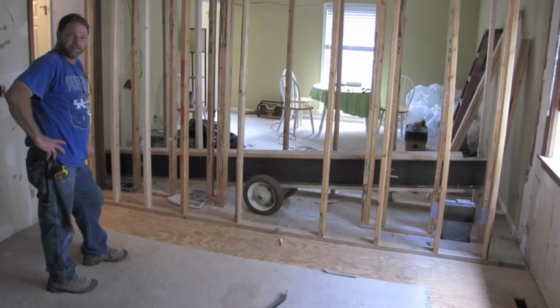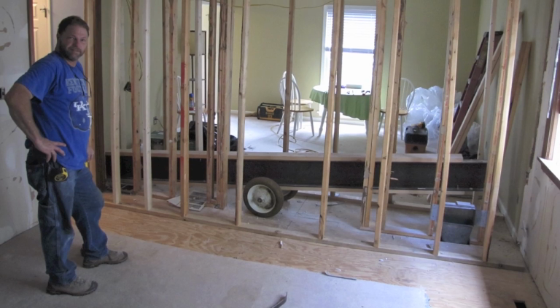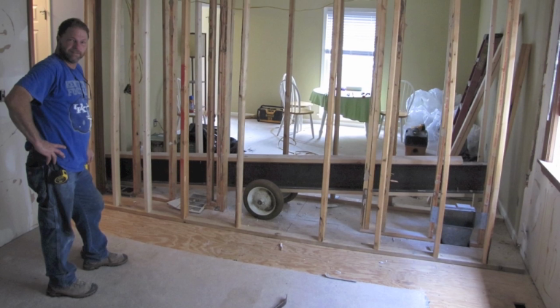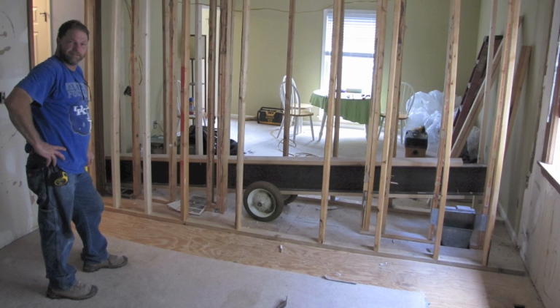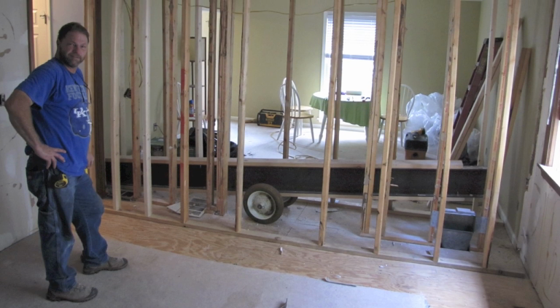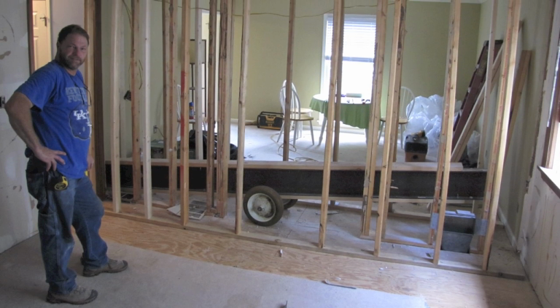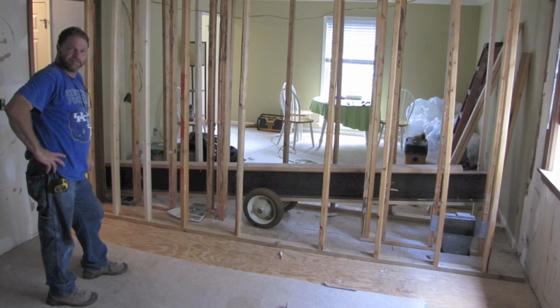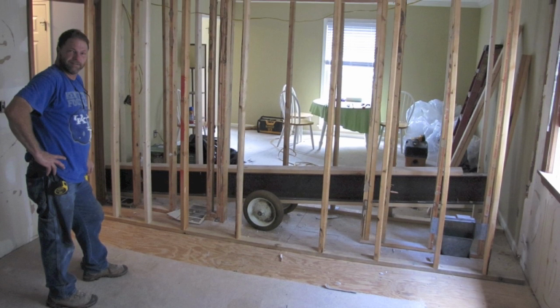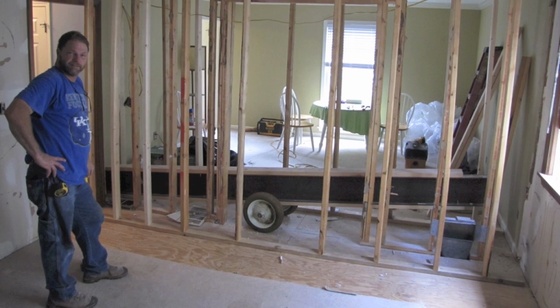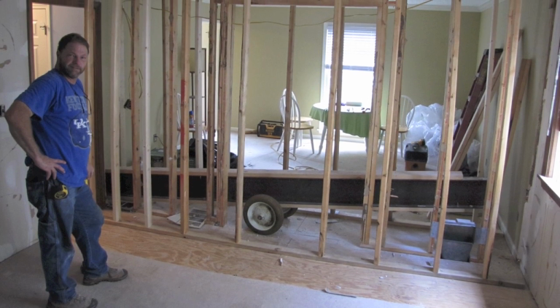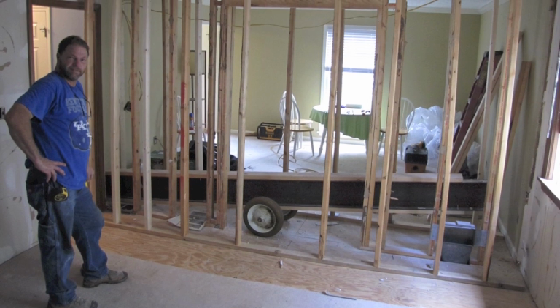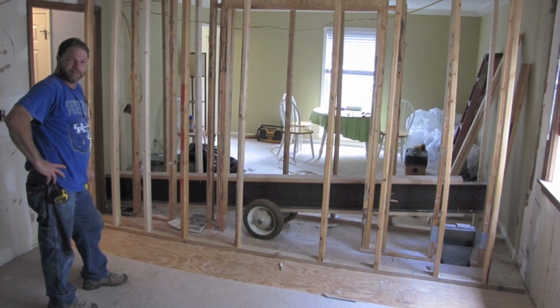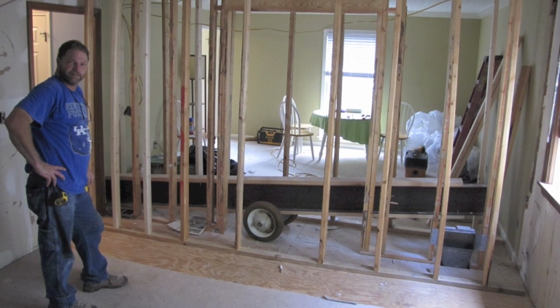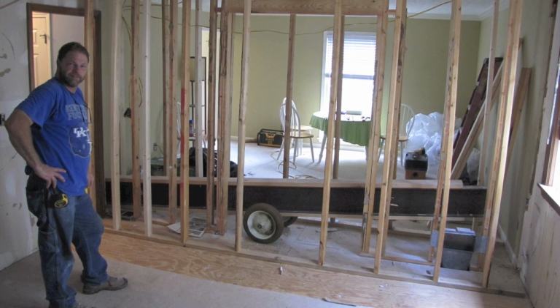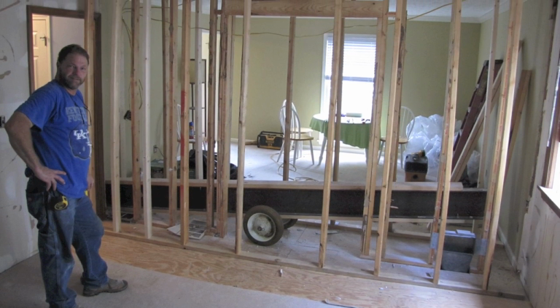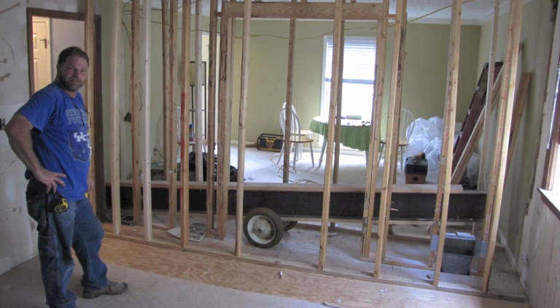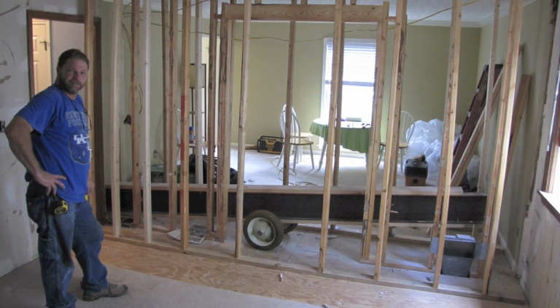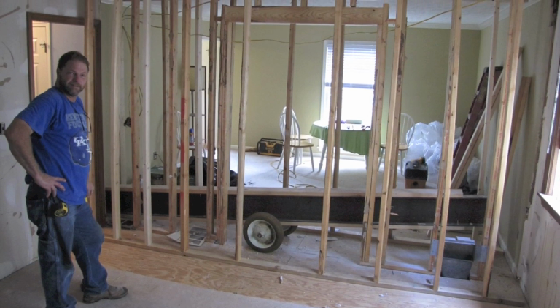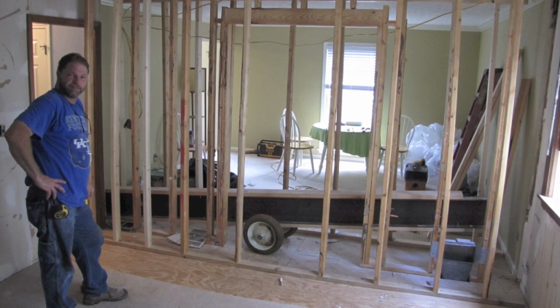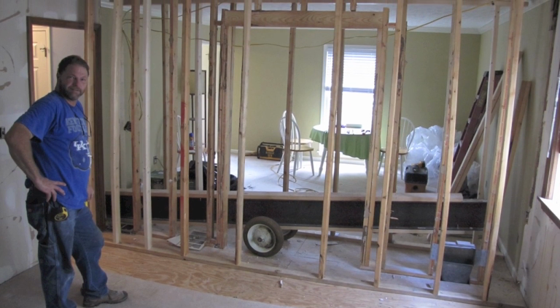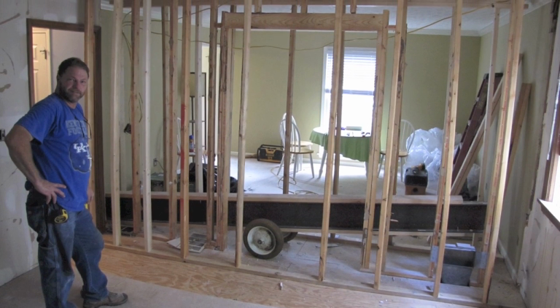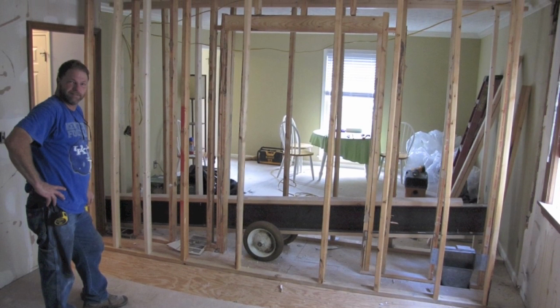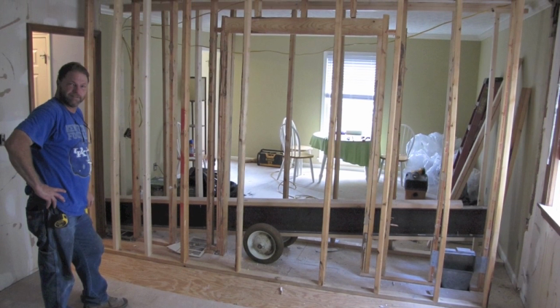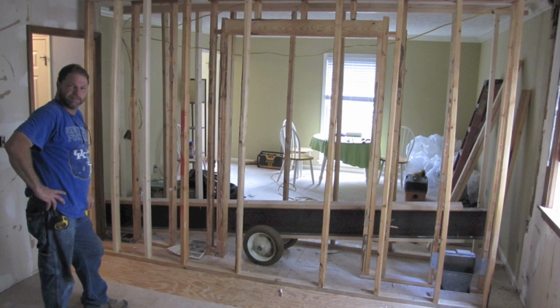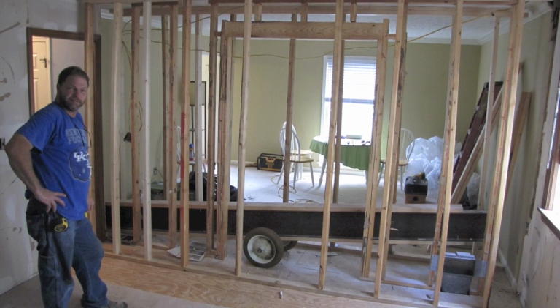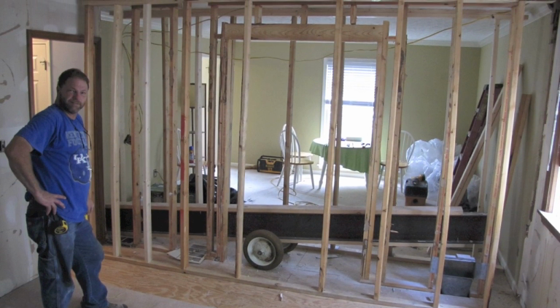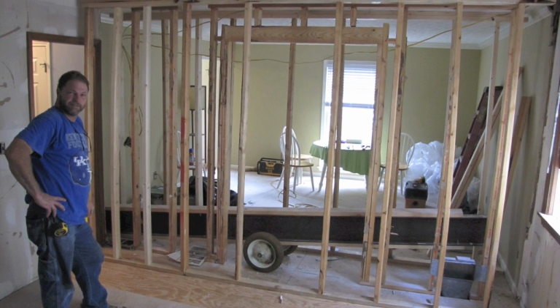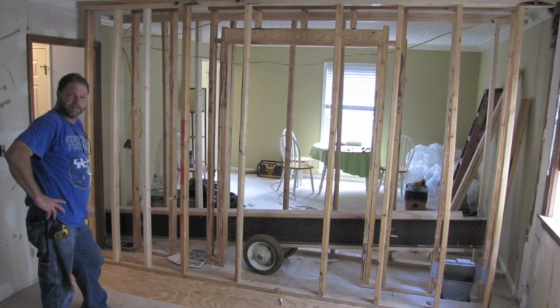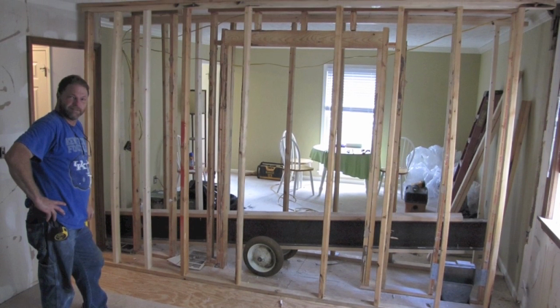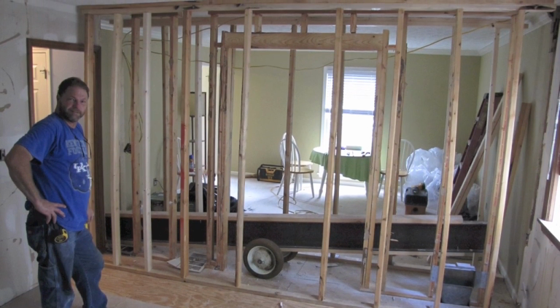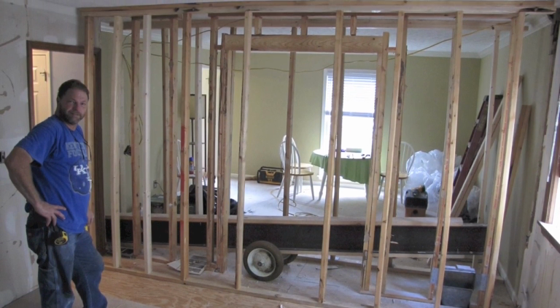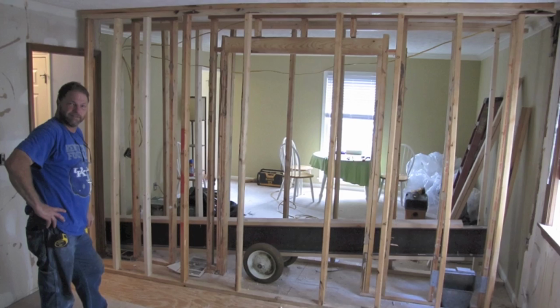We are Vincent Abel Contracting from Louisville, Kentucky, and we're going to install a load-bearing steel beam.